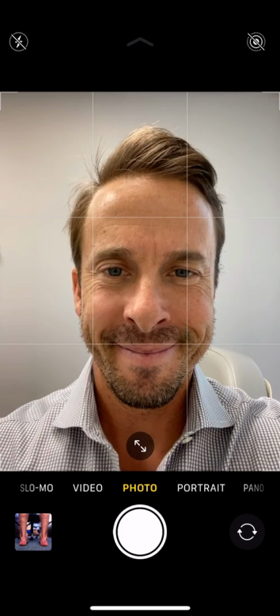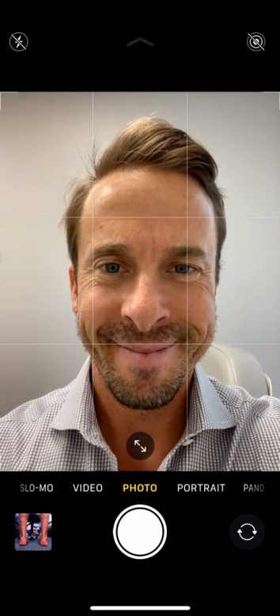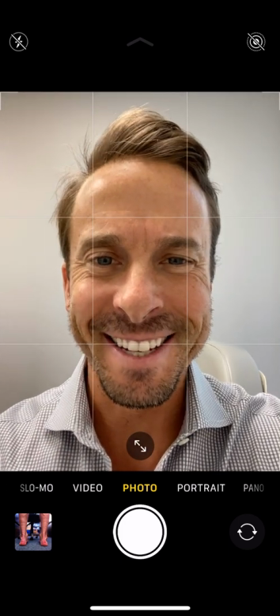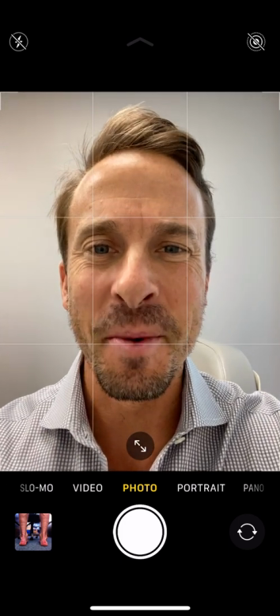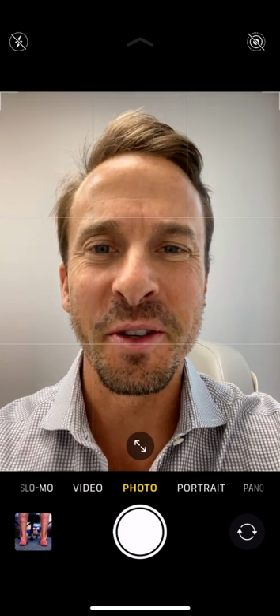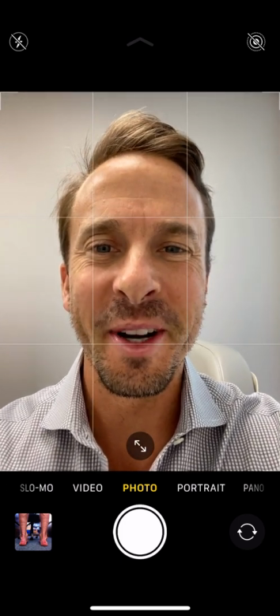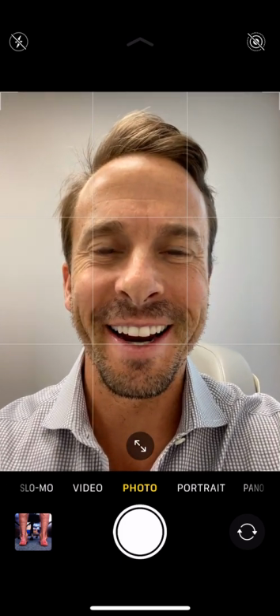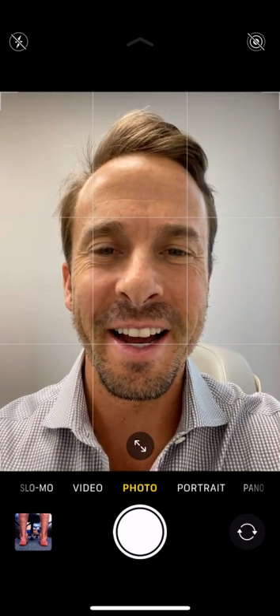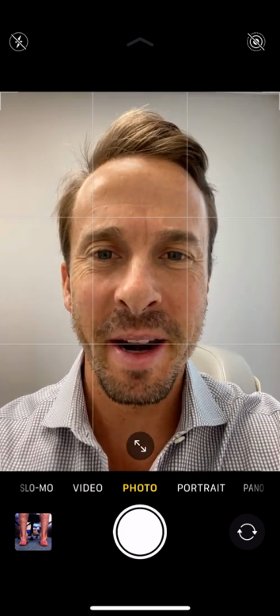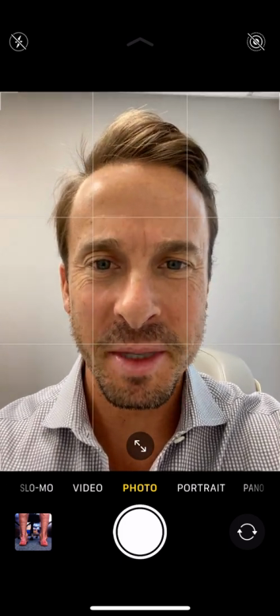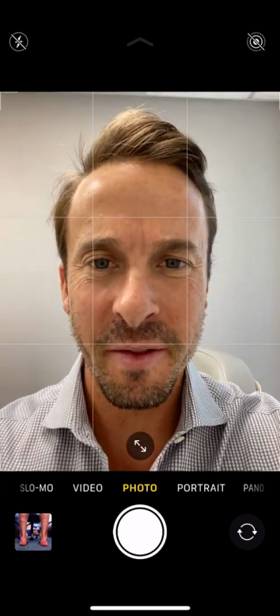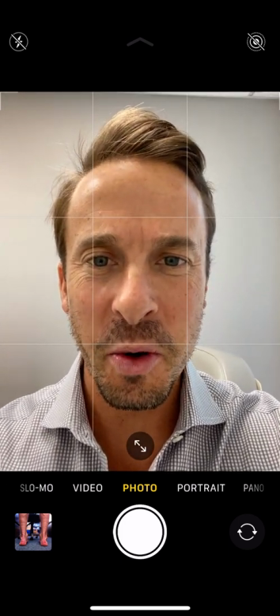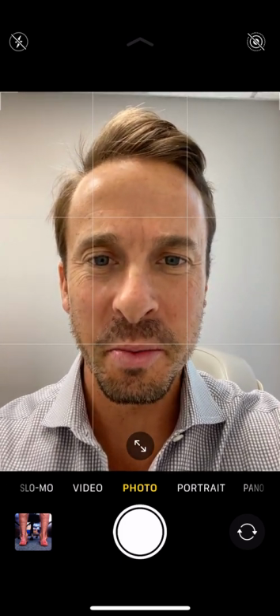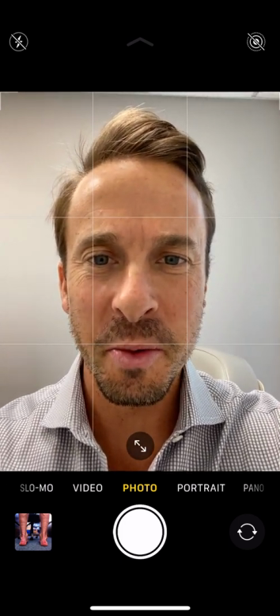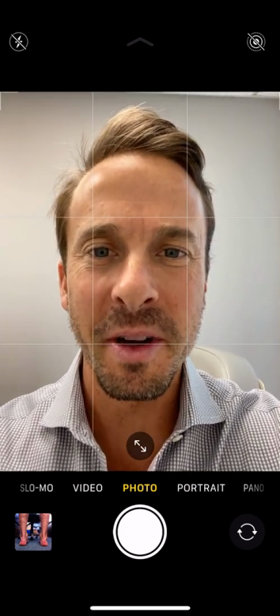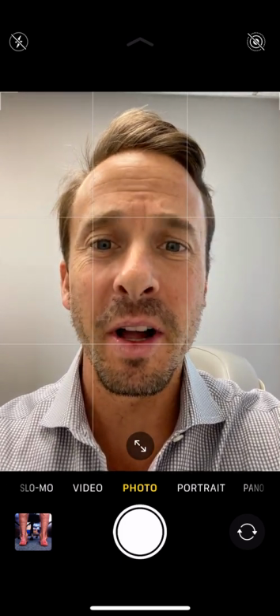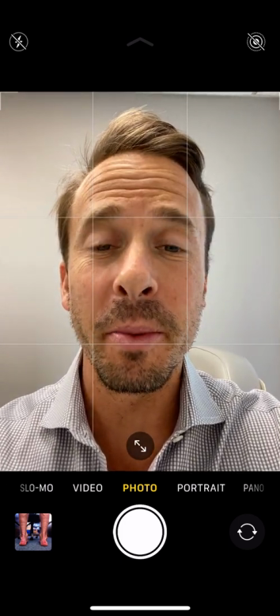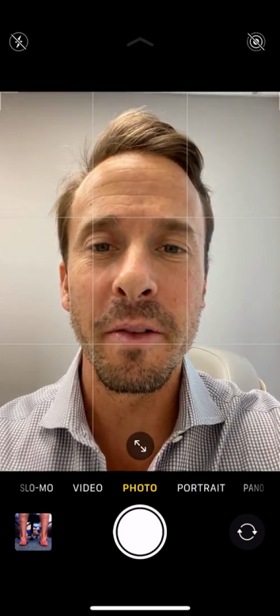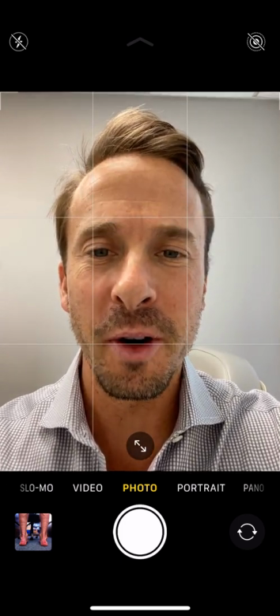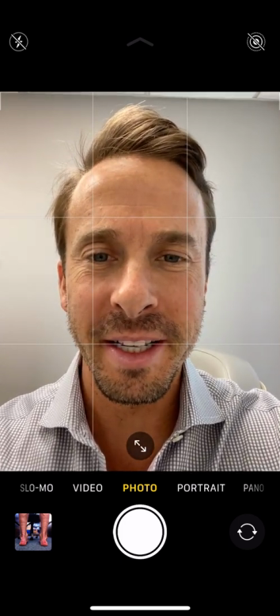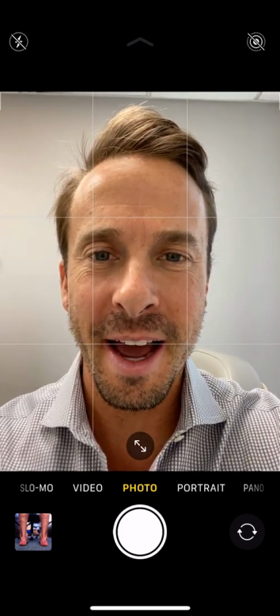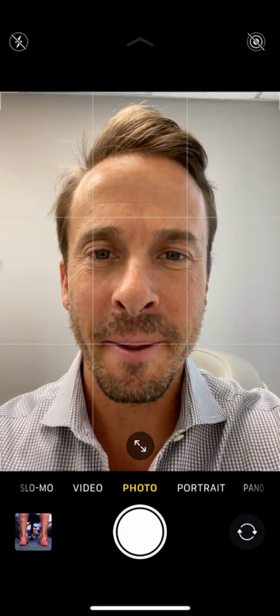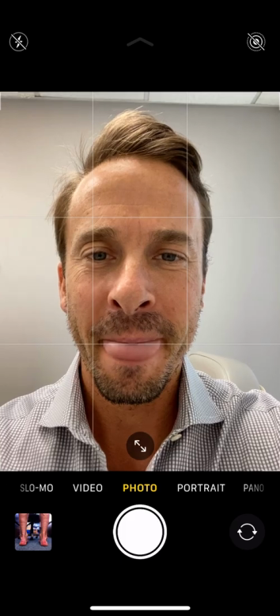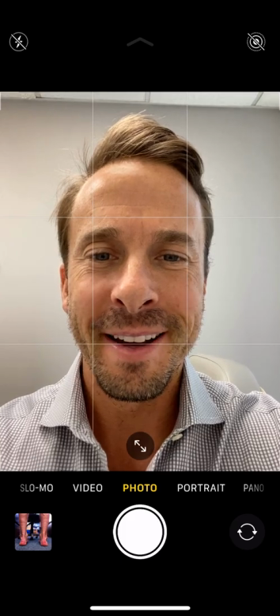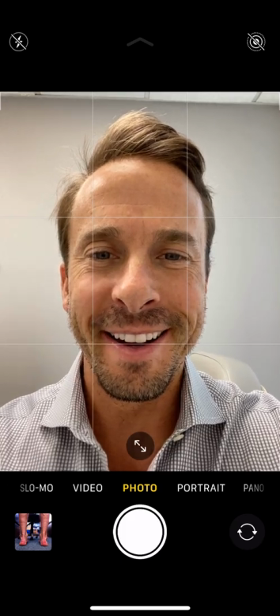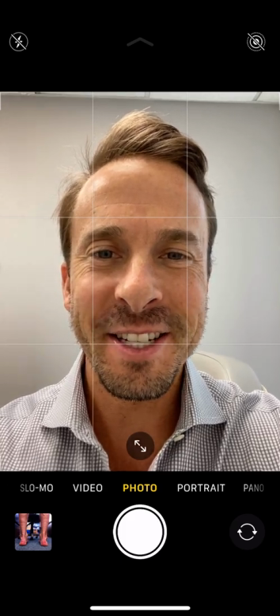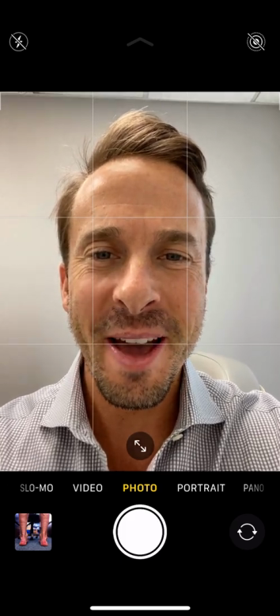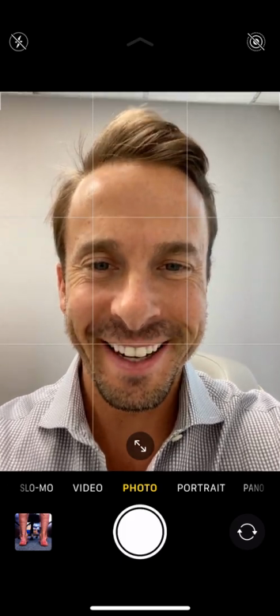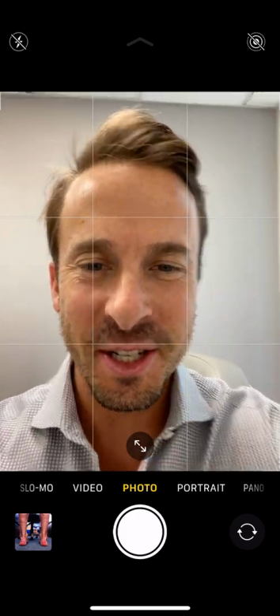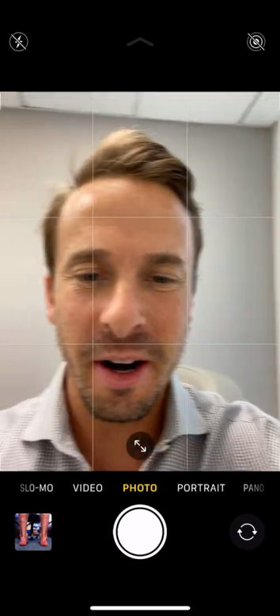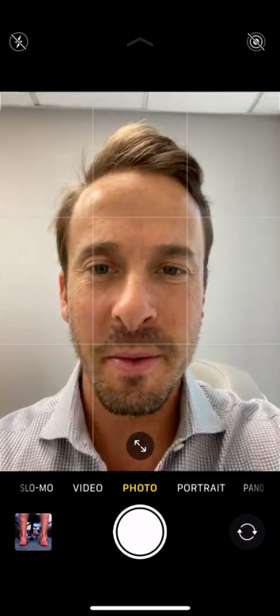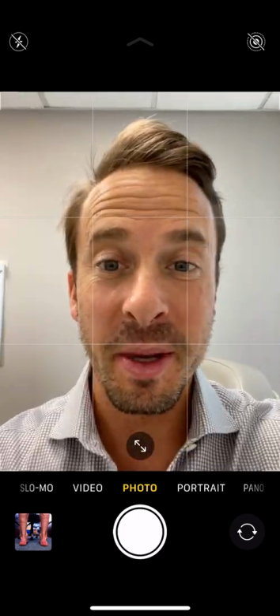Thanks so much for tuning in. My name is Kevin Rosenblum. I'm the developer of FootID App. Let's go ahead and get started from the beginning.